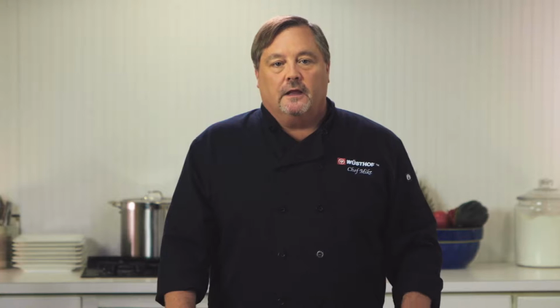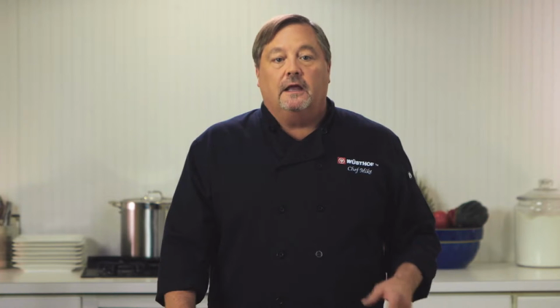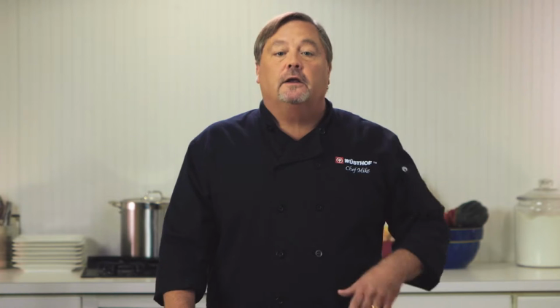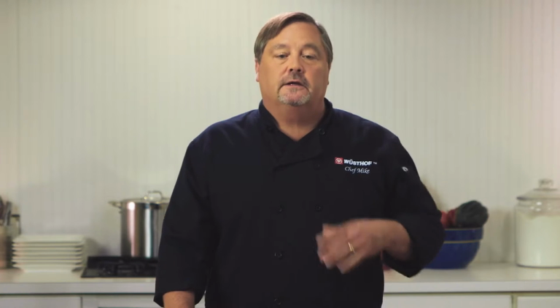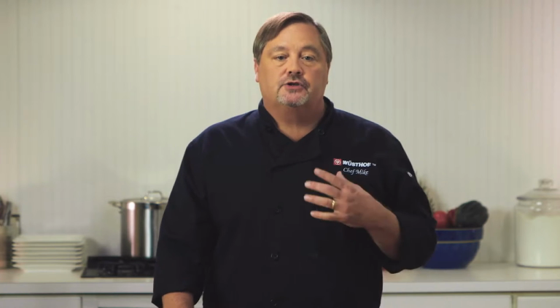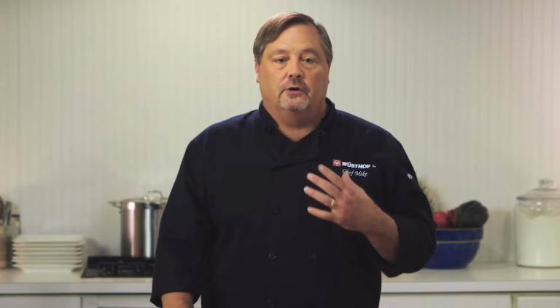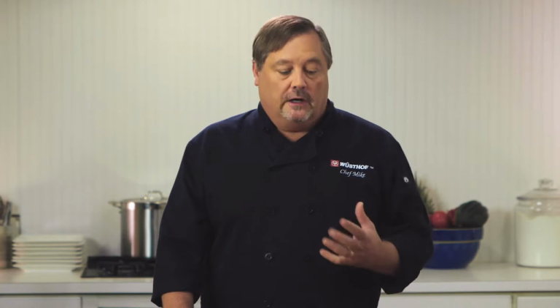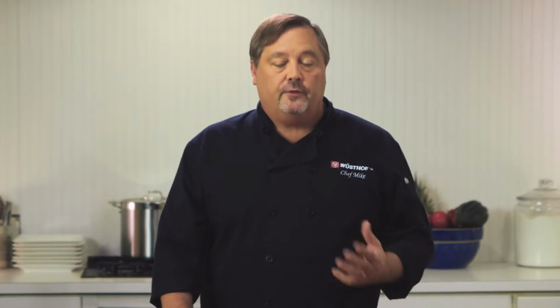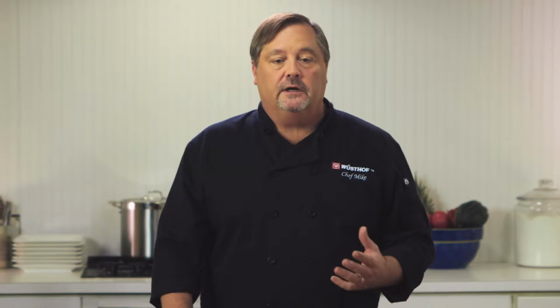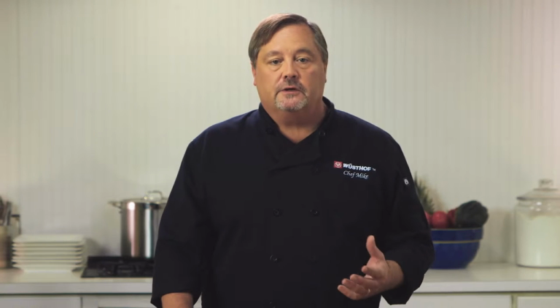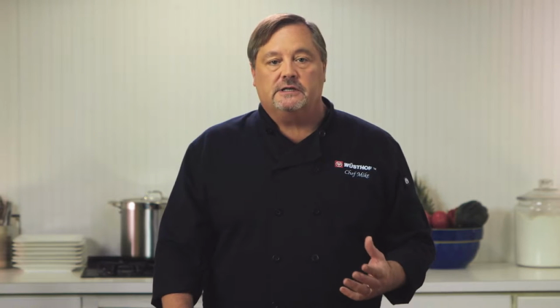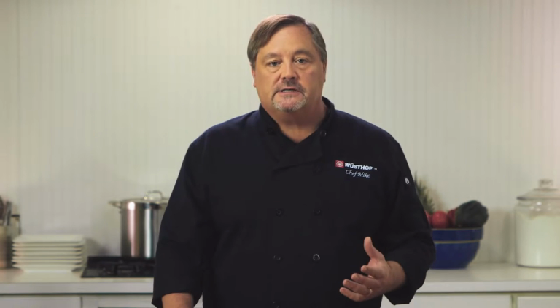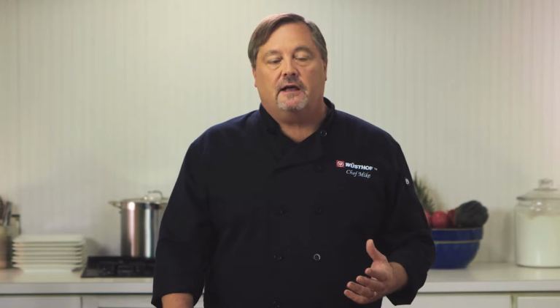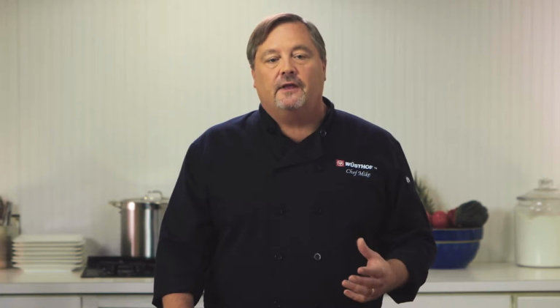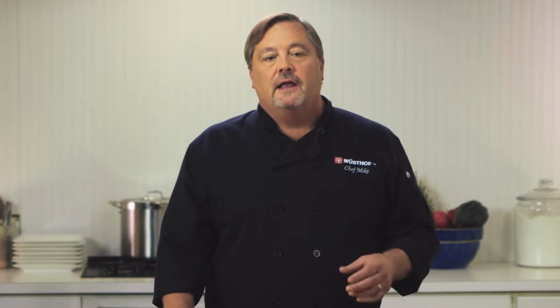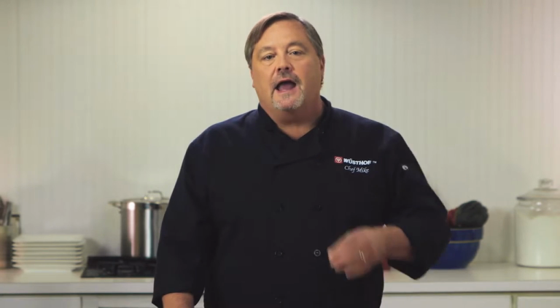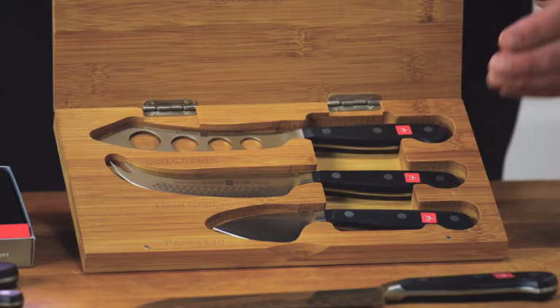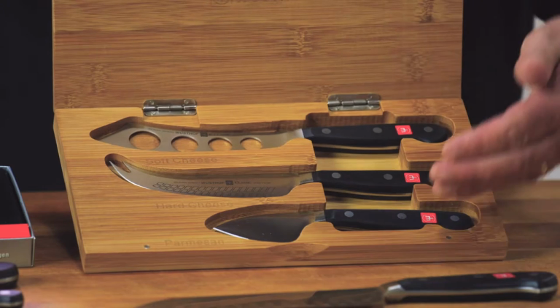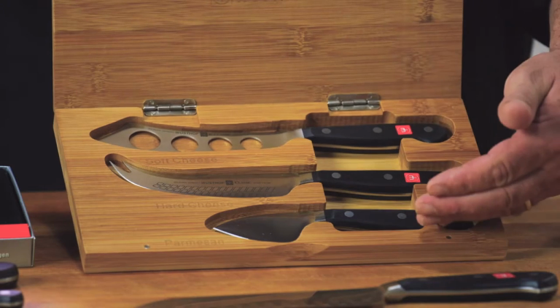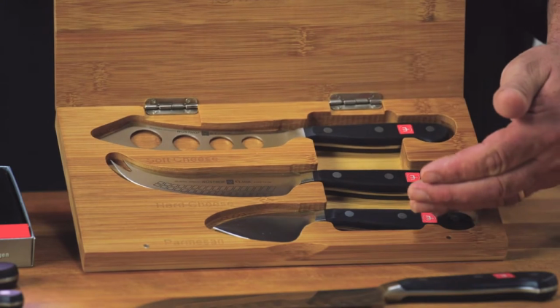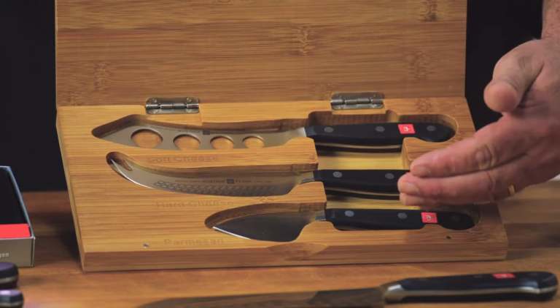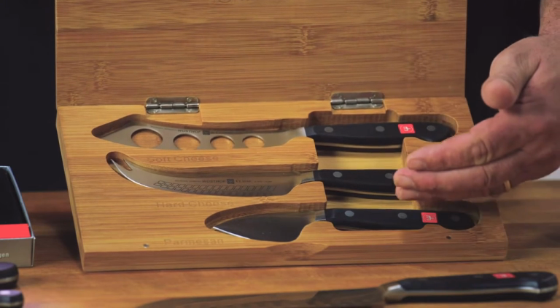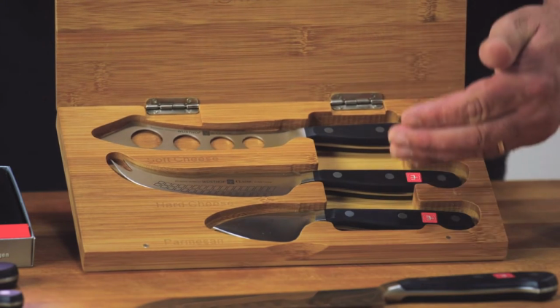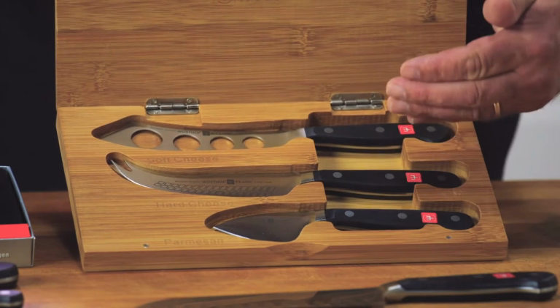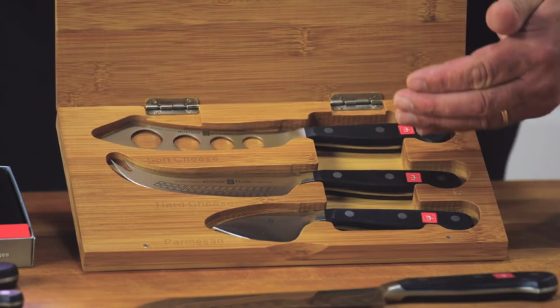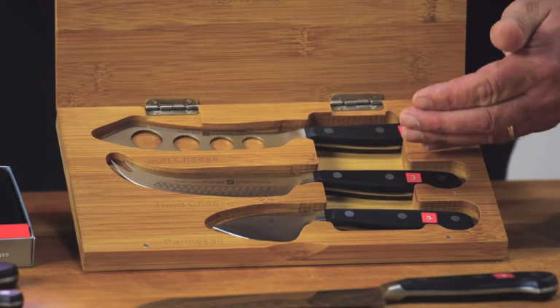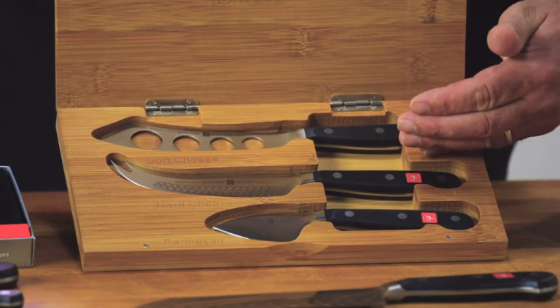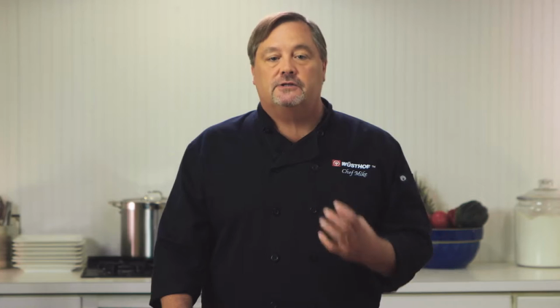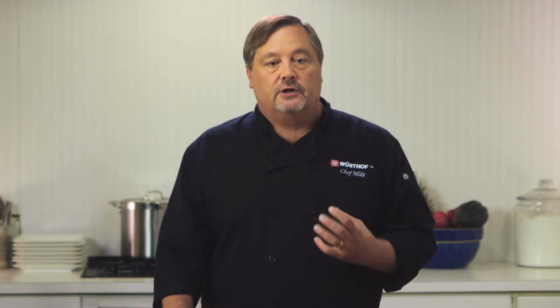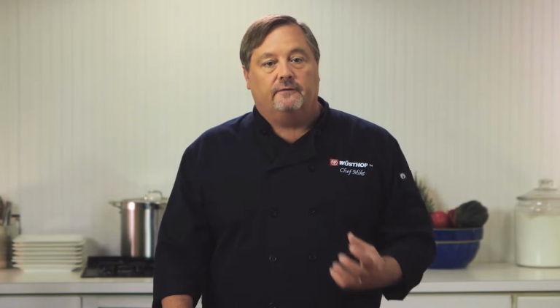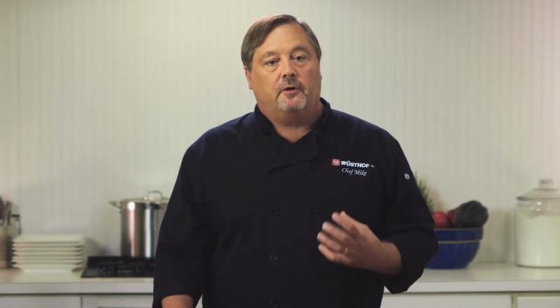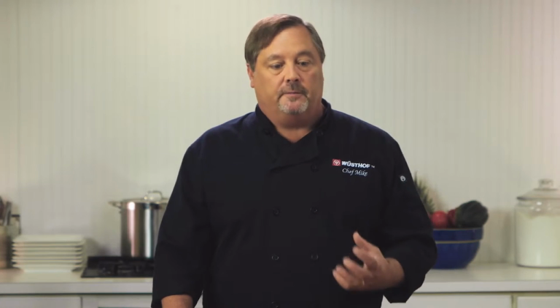Here I'd like to show you our three different cheese knives. Not only do they look really cool, but they each serve a purpose.